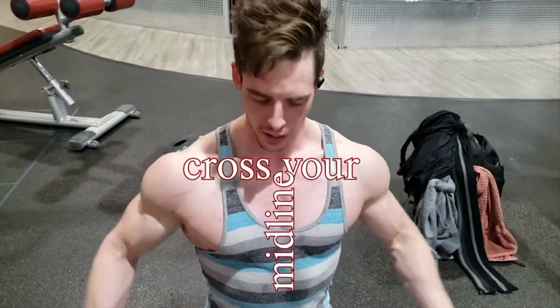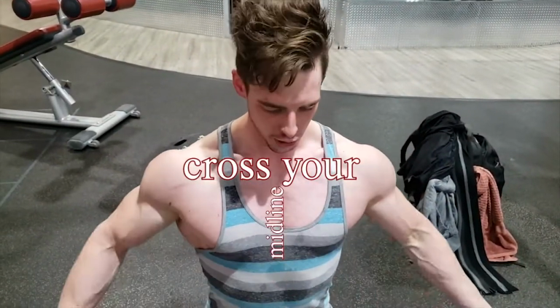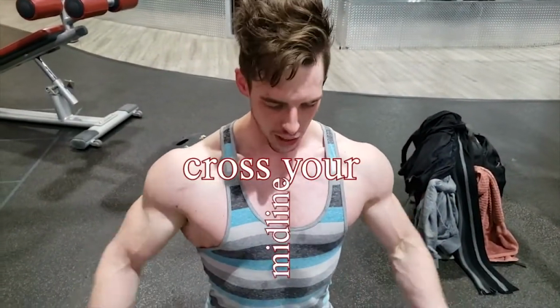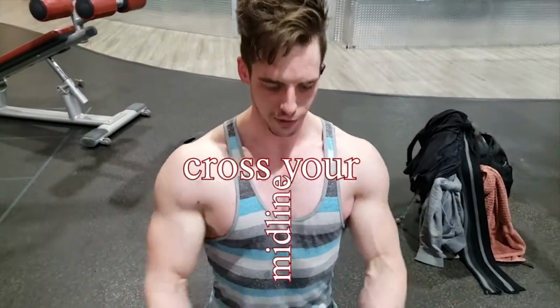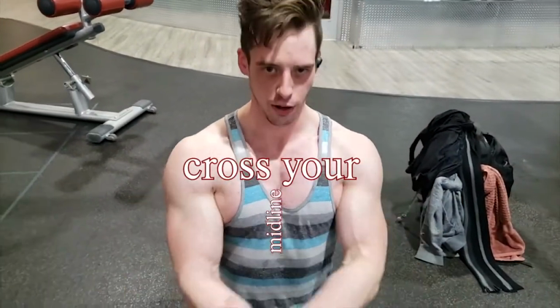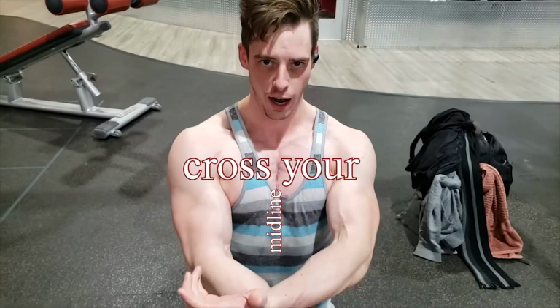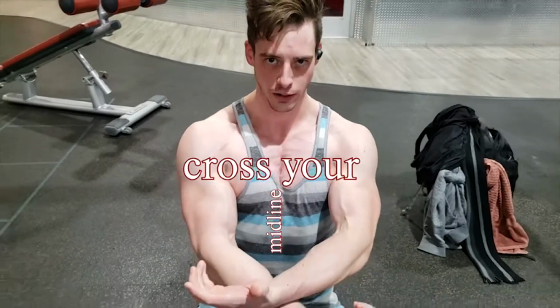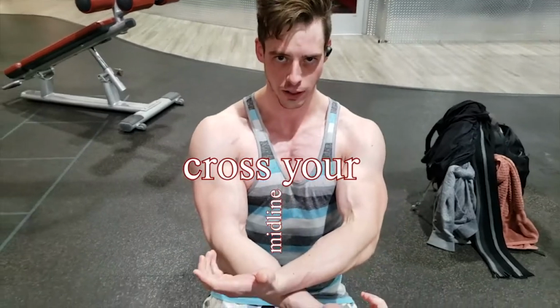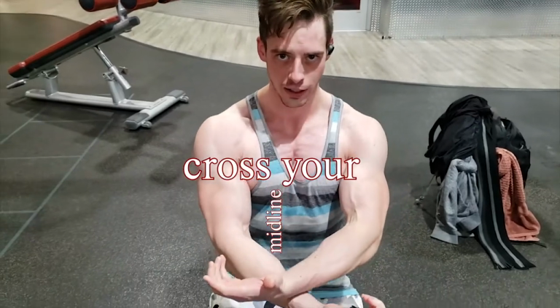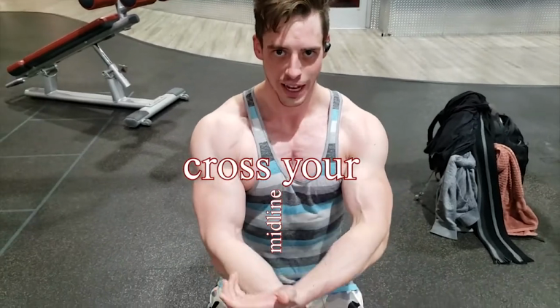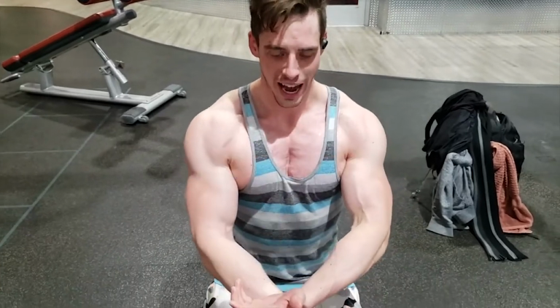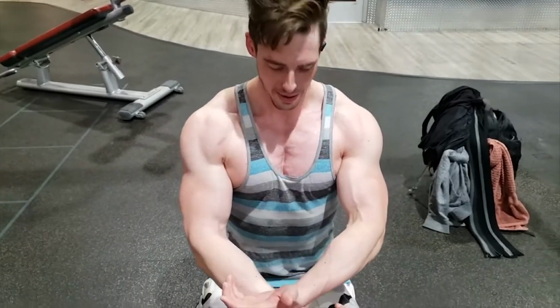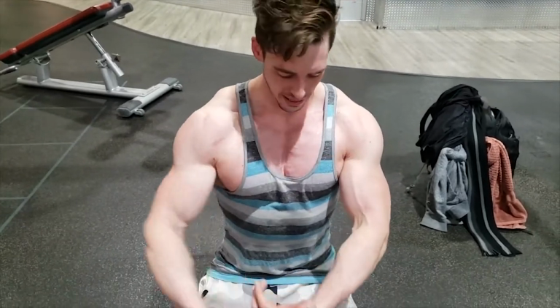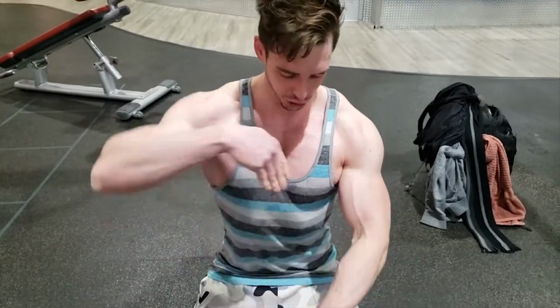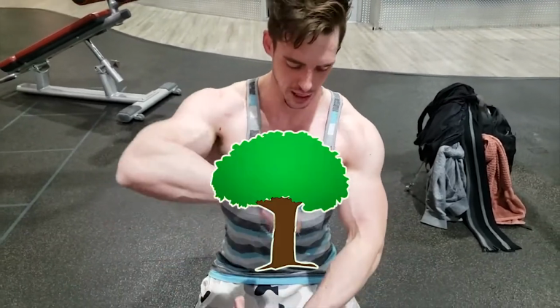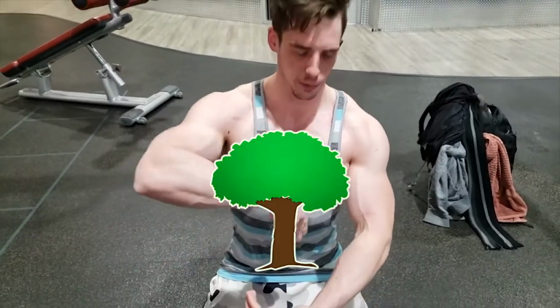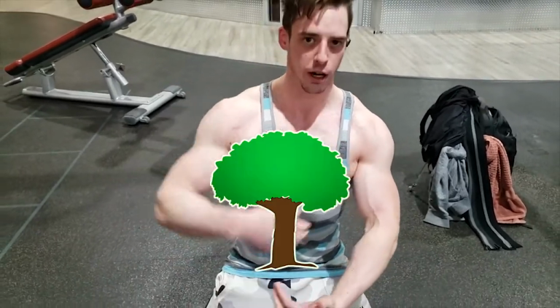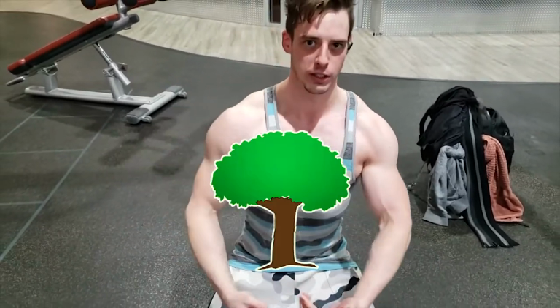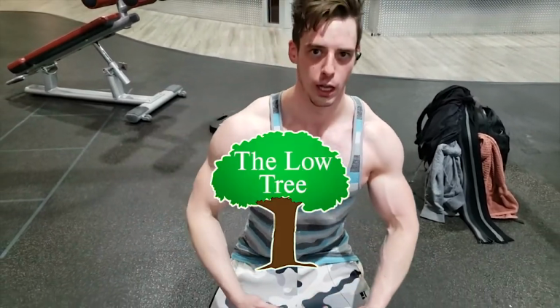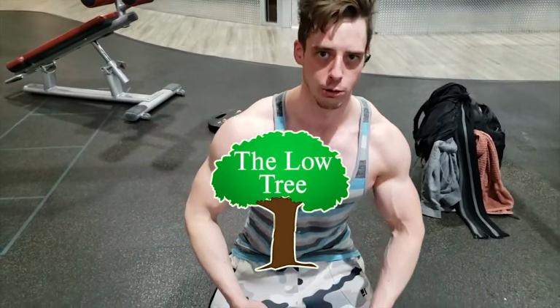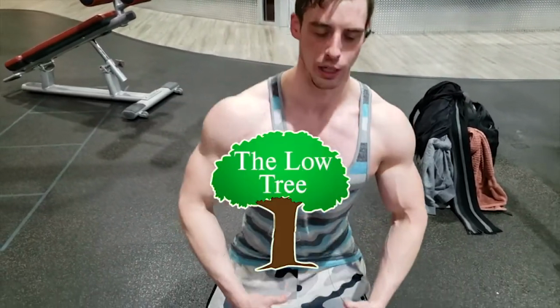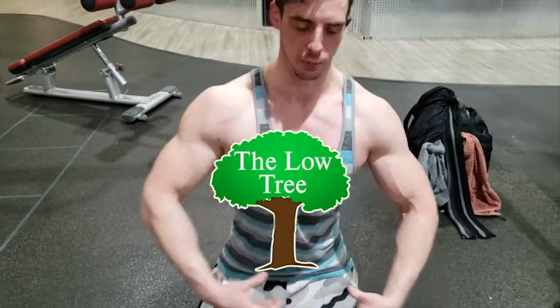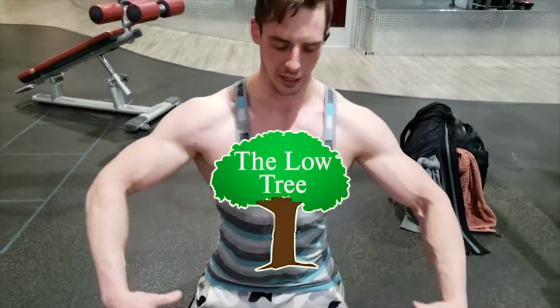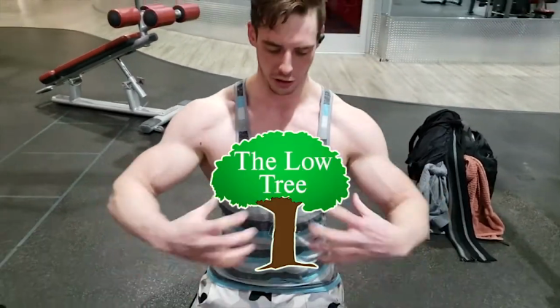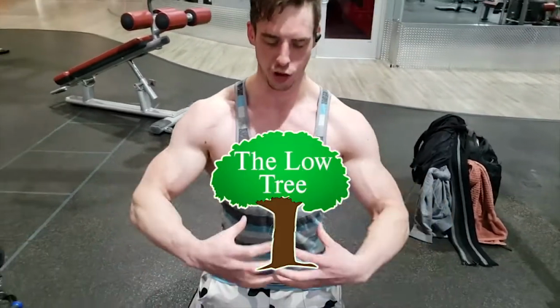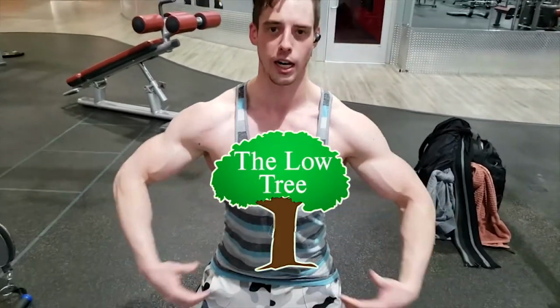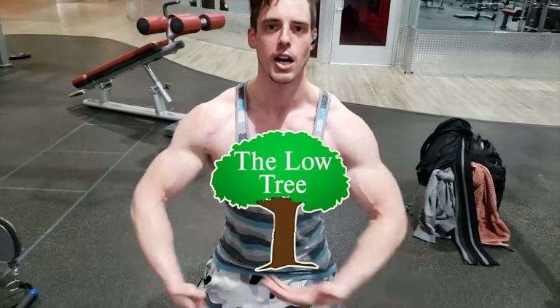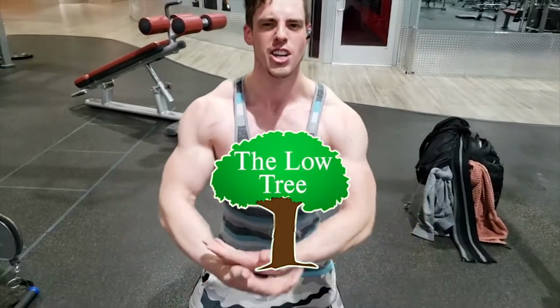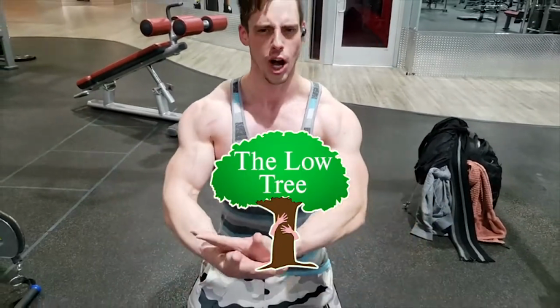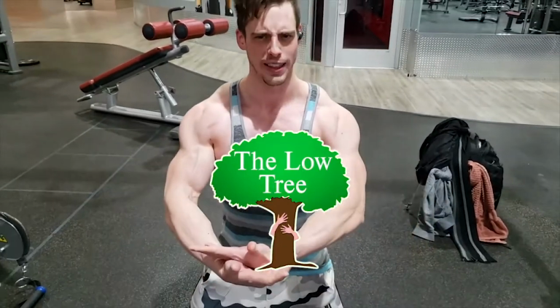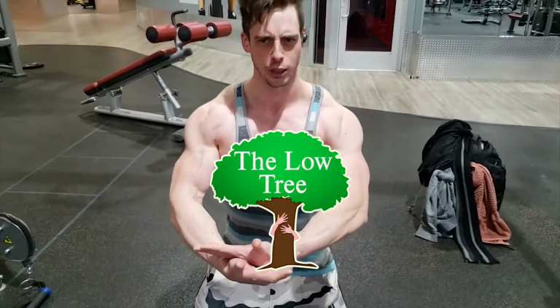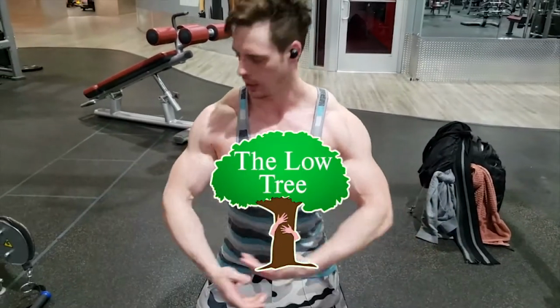So you have to cross and then make a tree. We call this the low tree. So by the time there's a tree here, you're hugging that tree.